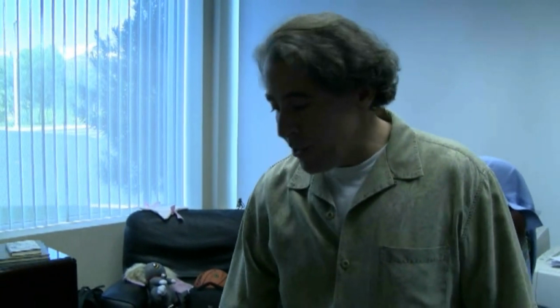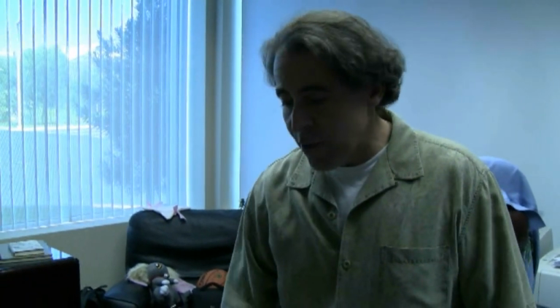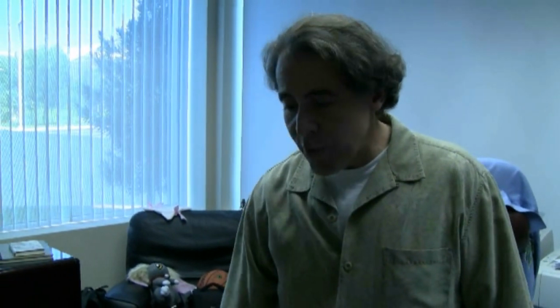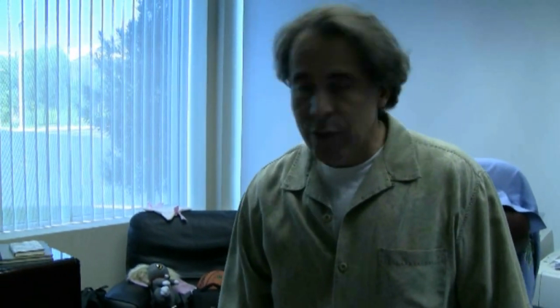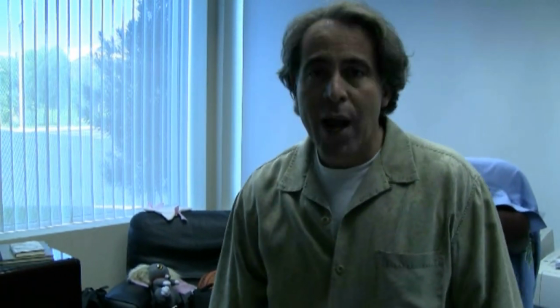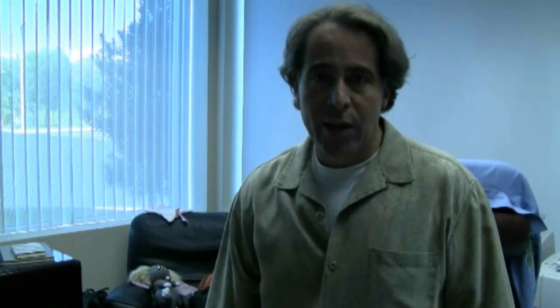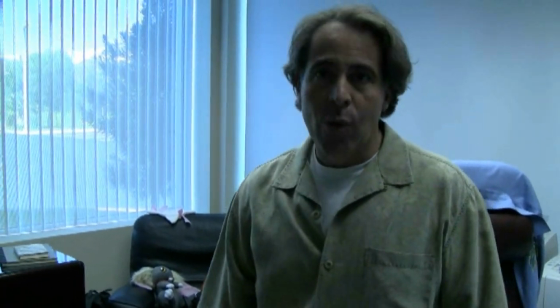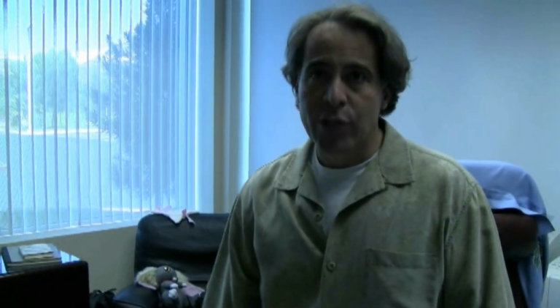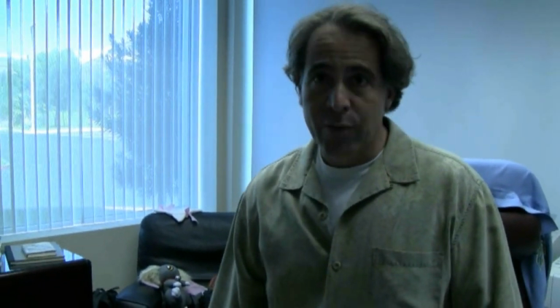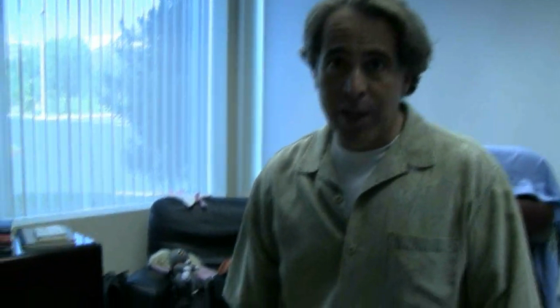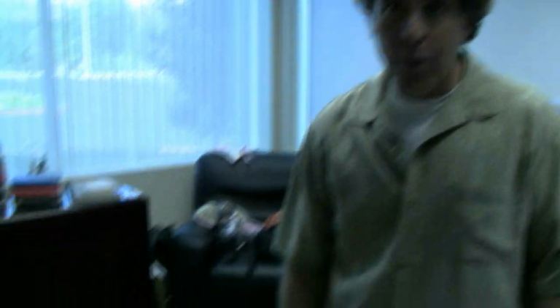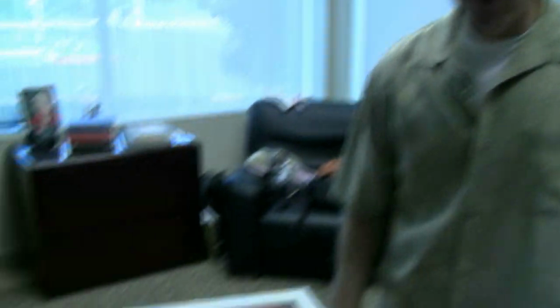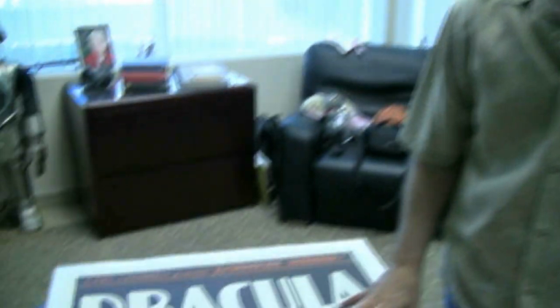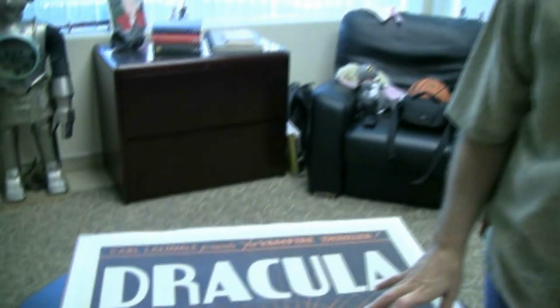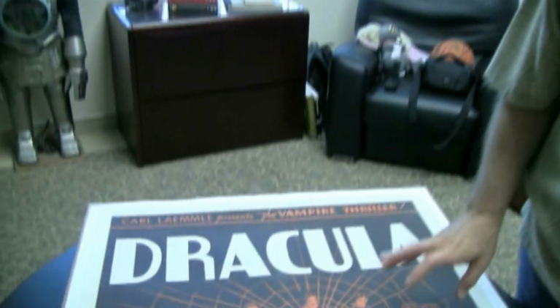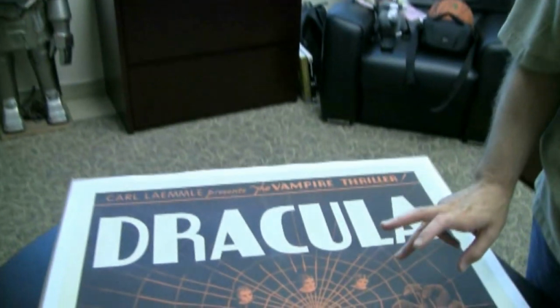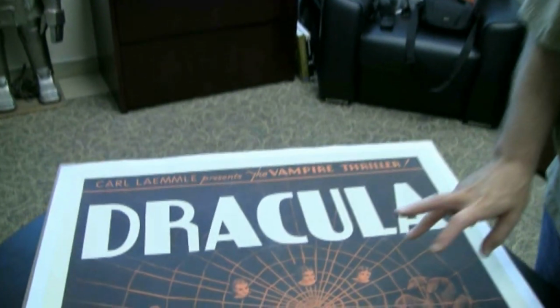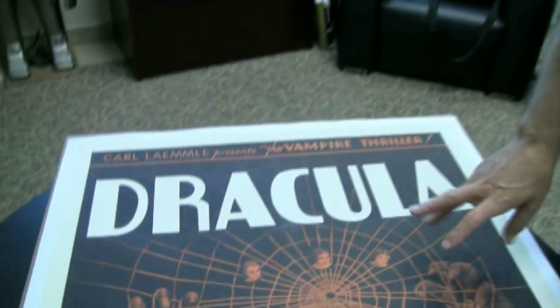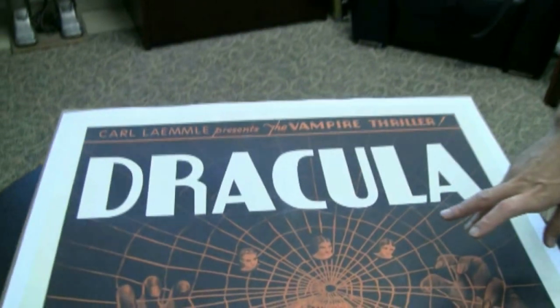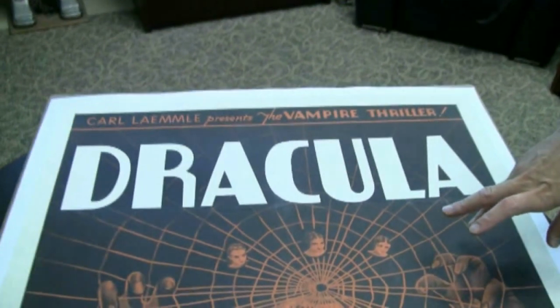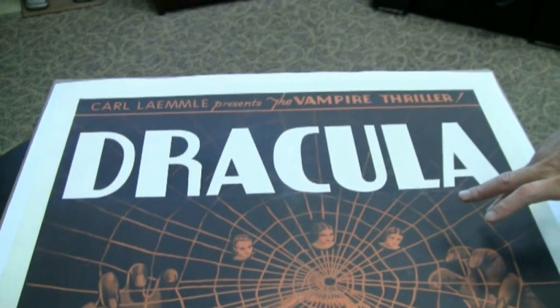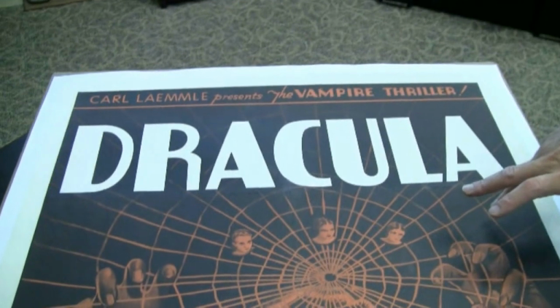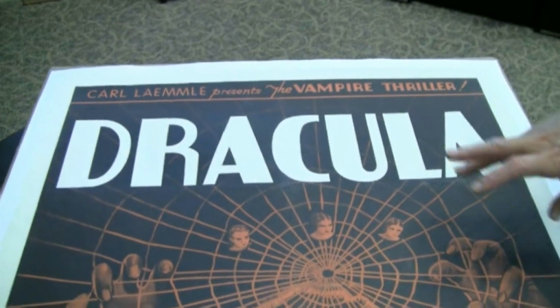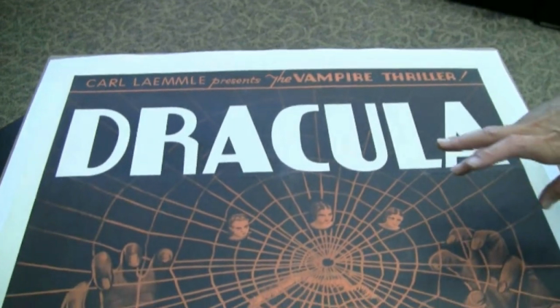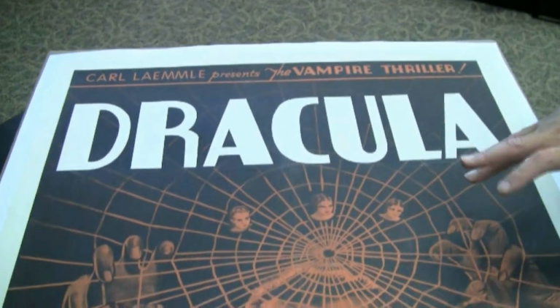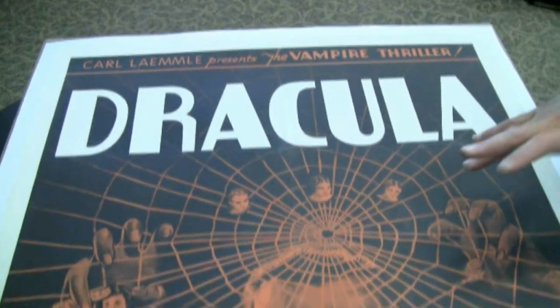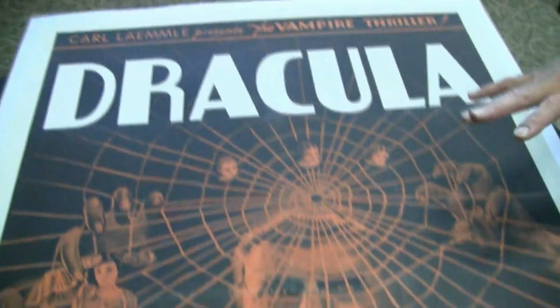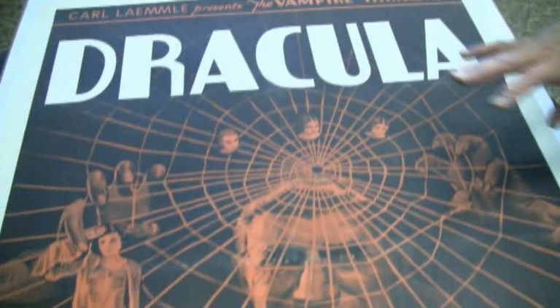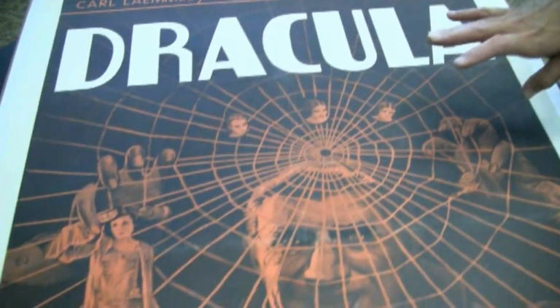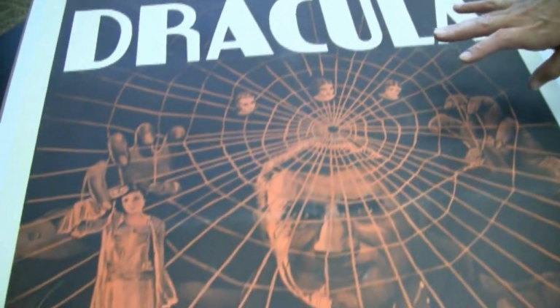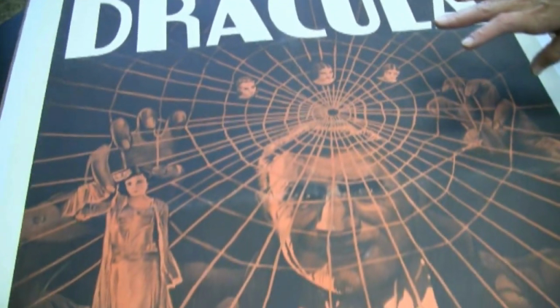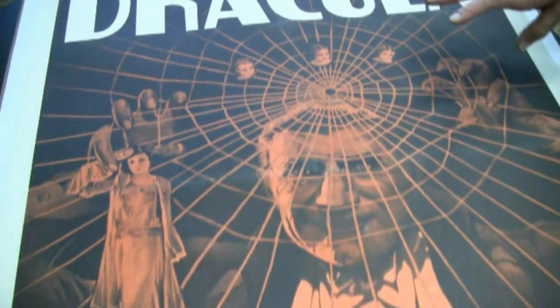This is an original Dracula one-sheet from 1931. There are only three in the world, and this is the only one that has ever come up at auction.